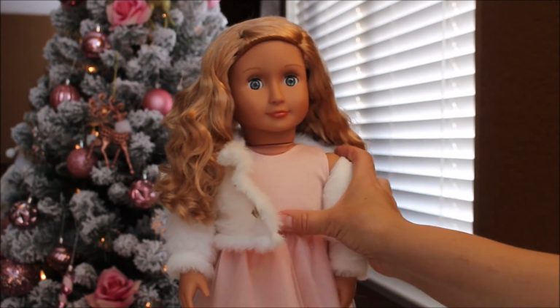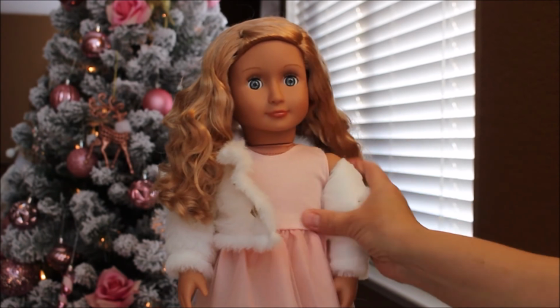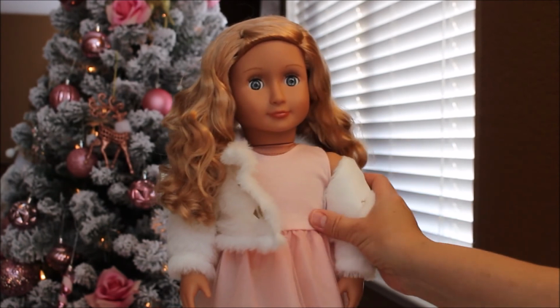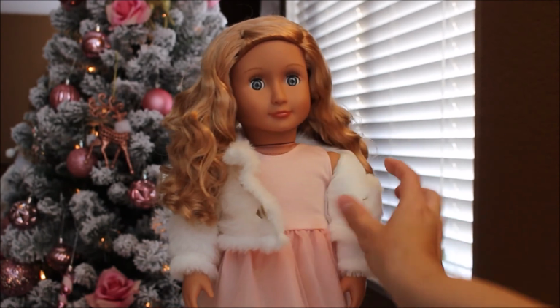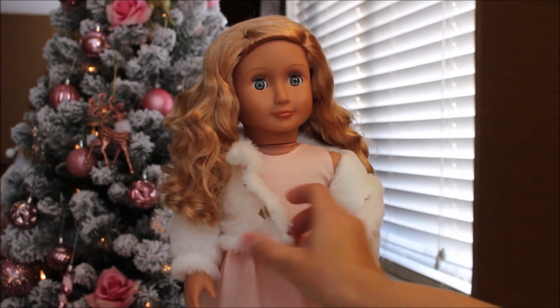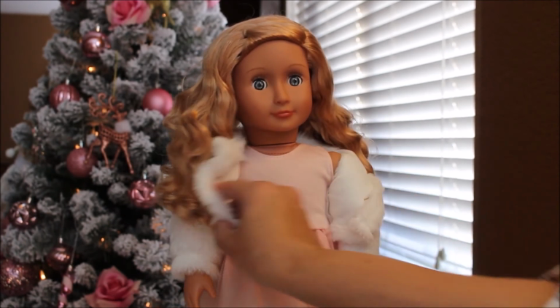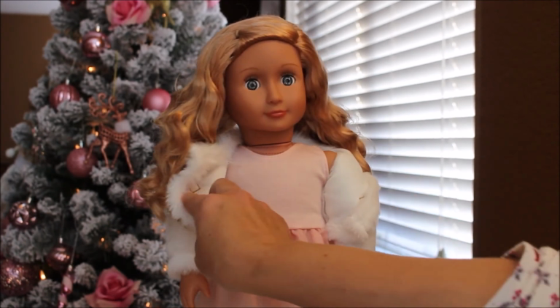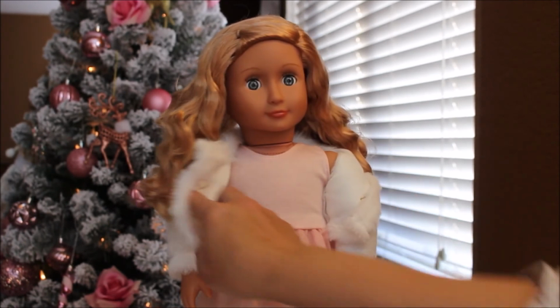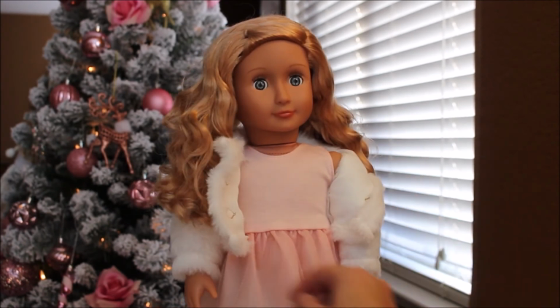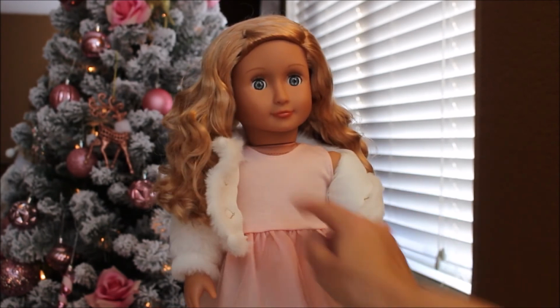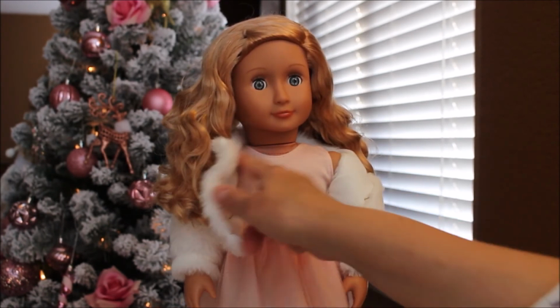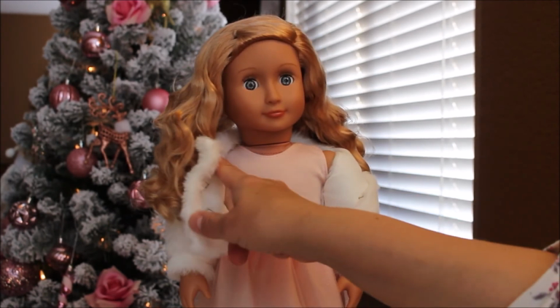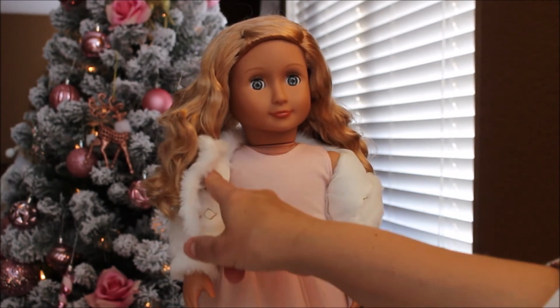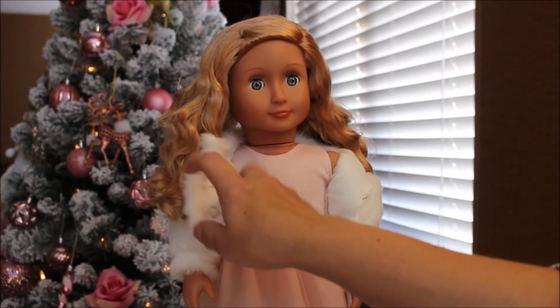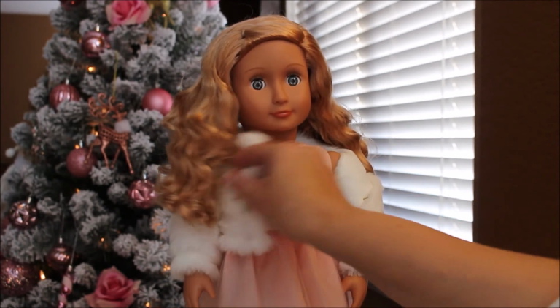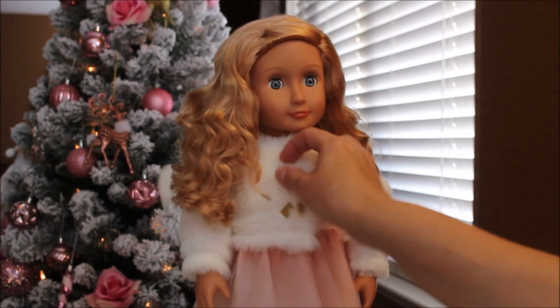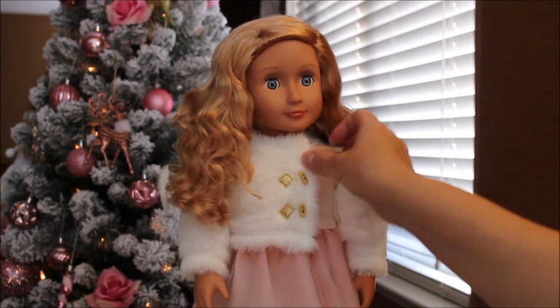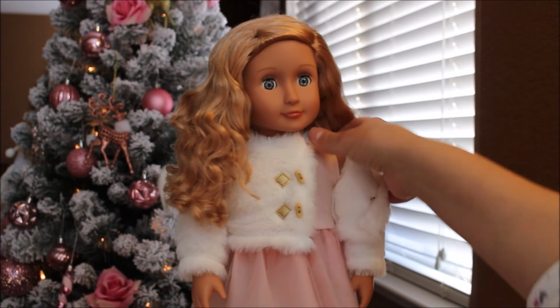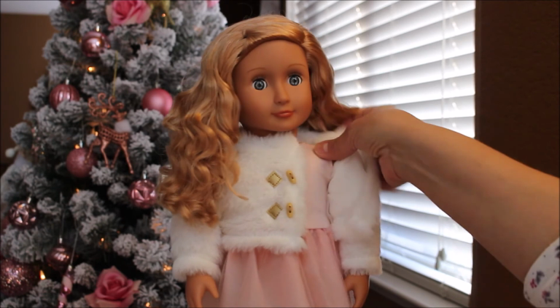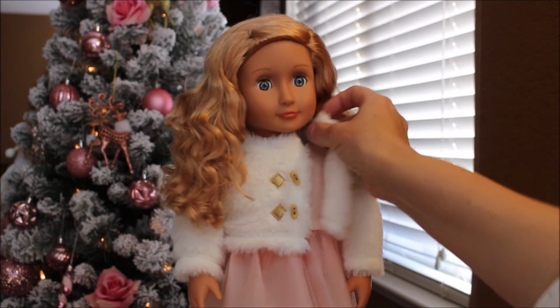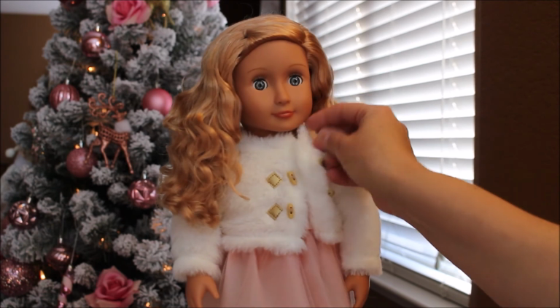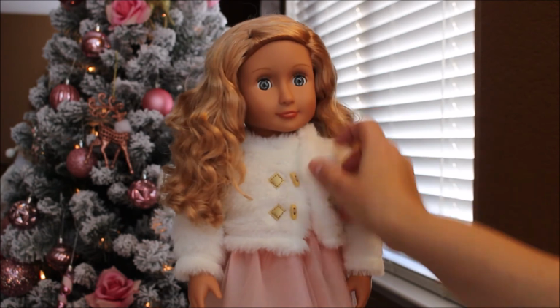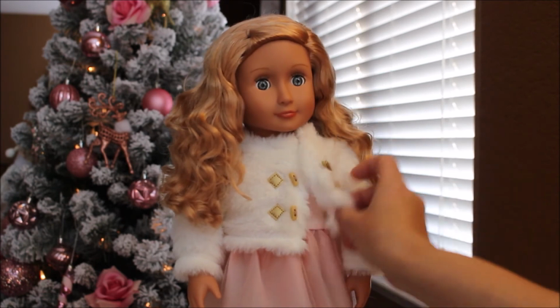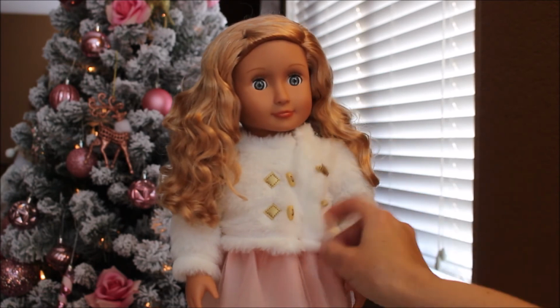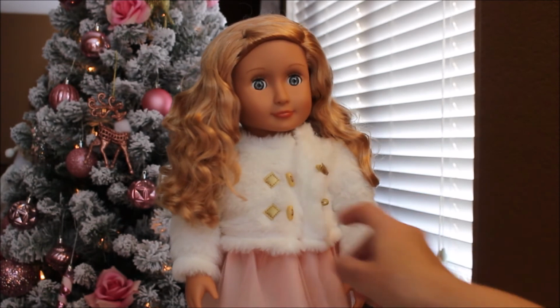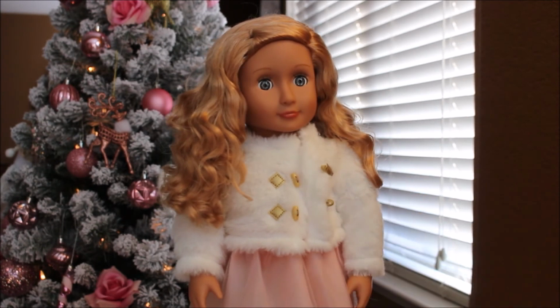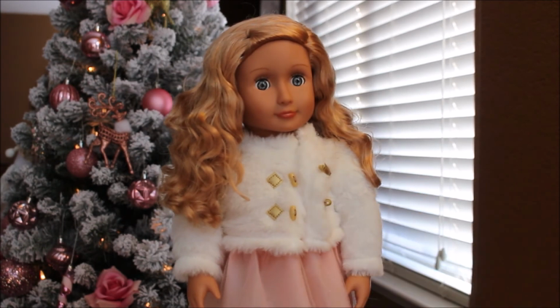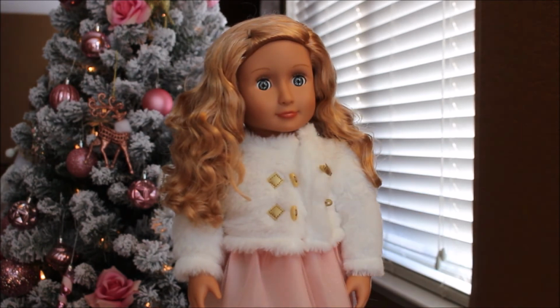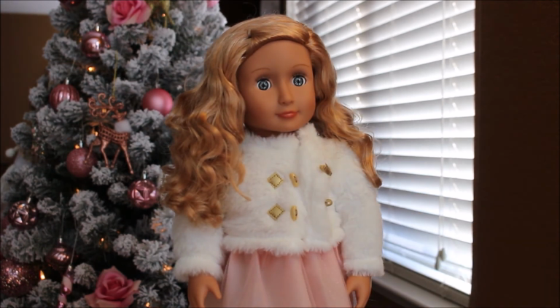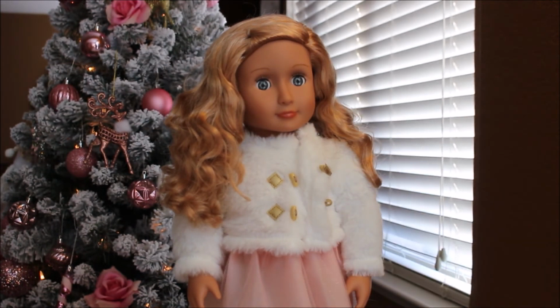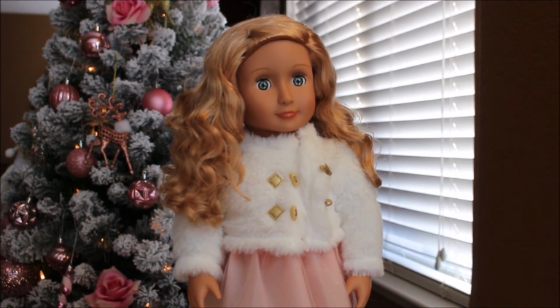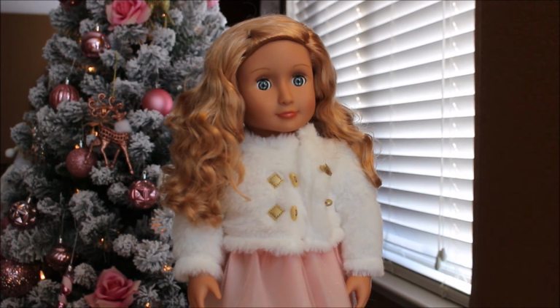Under there is like a little tank top dress. It's really pretty, but I love the coat, so she'll be wearing that.